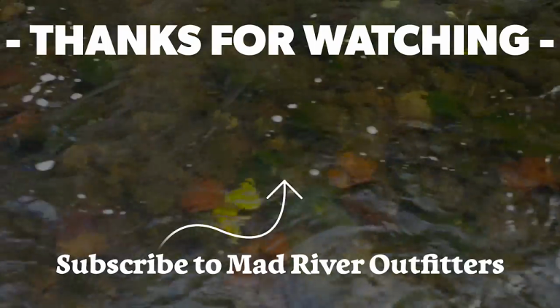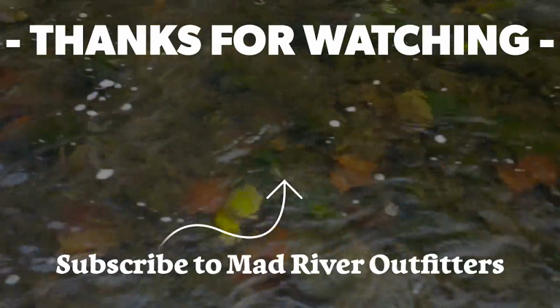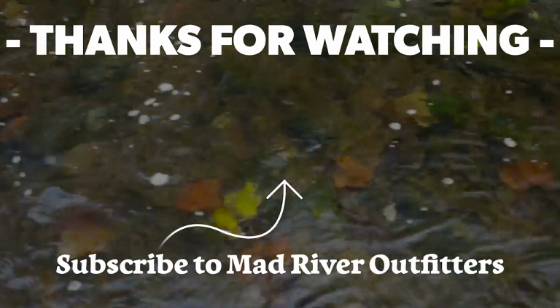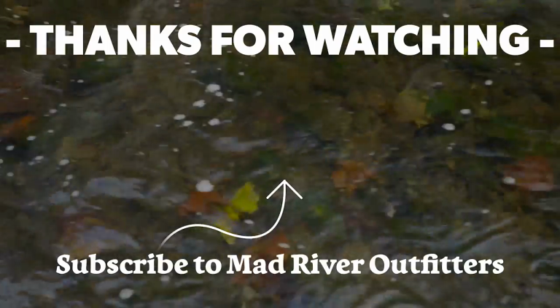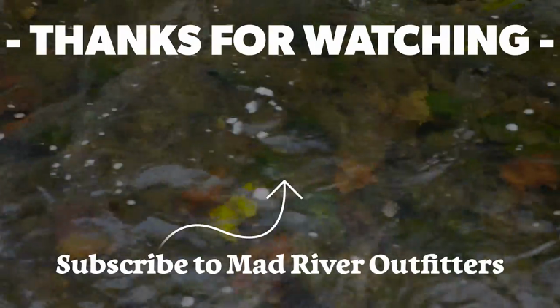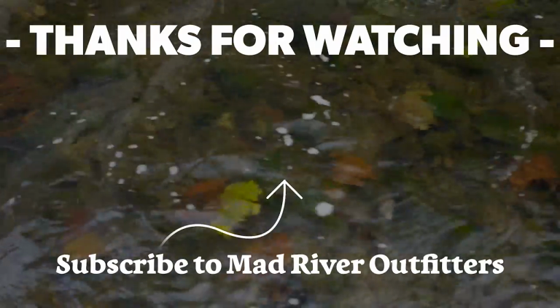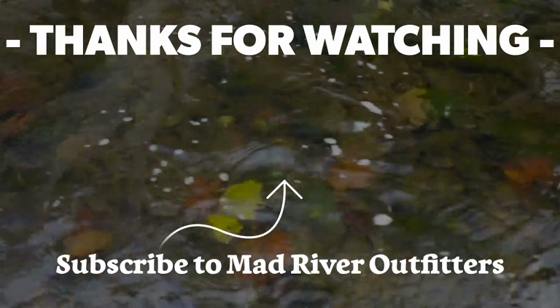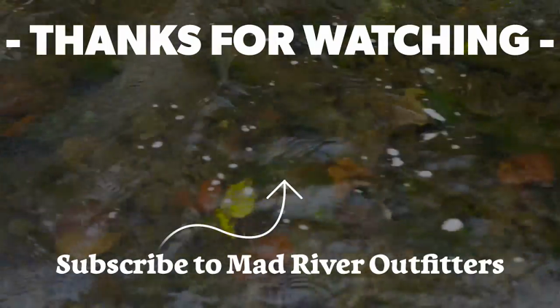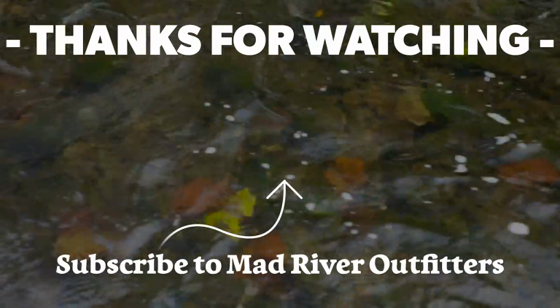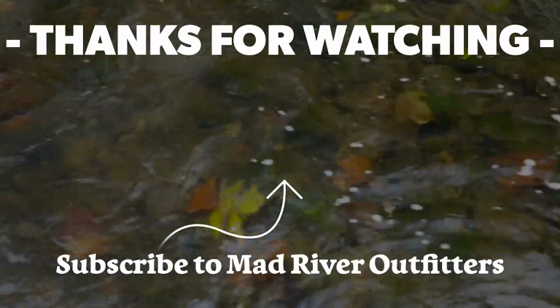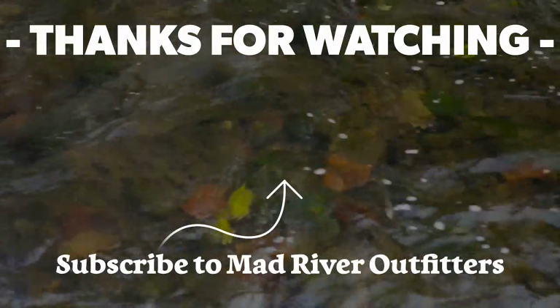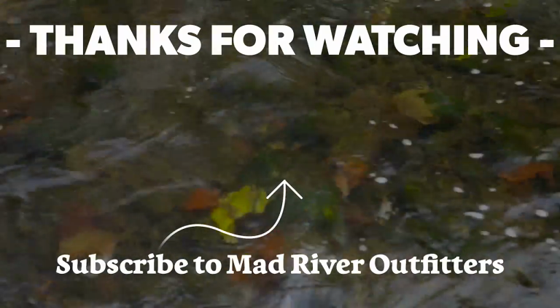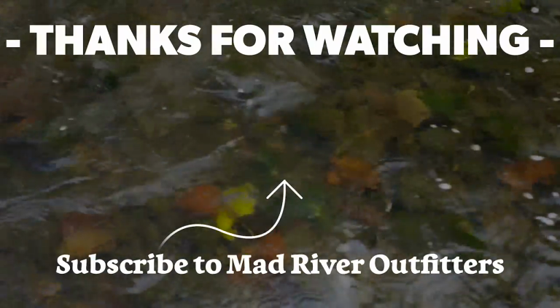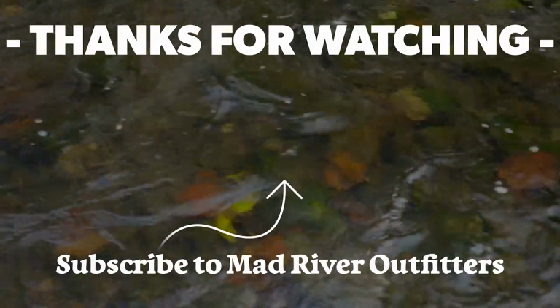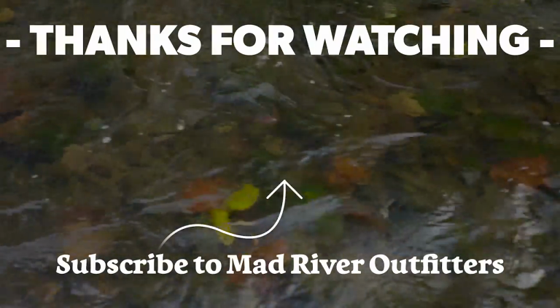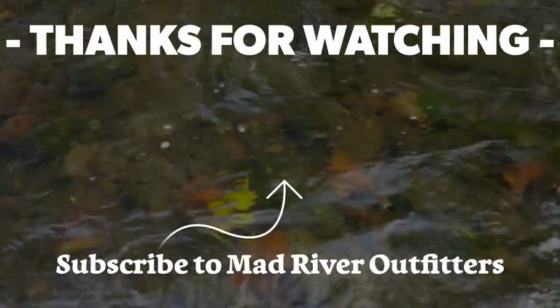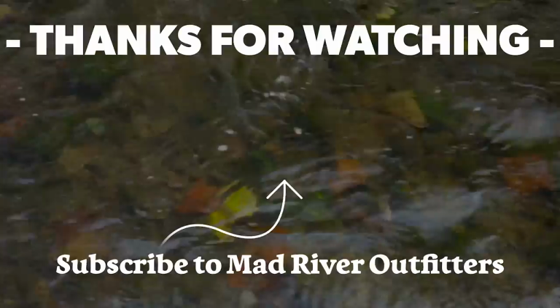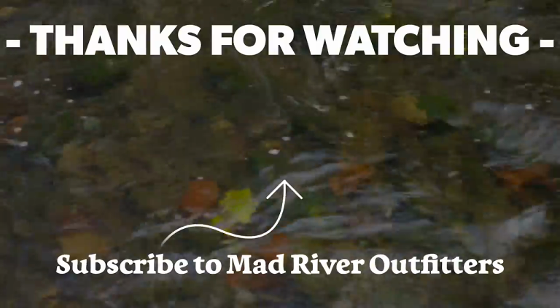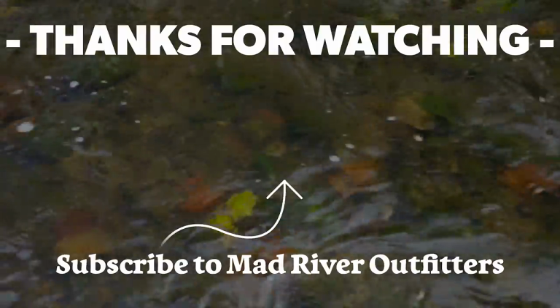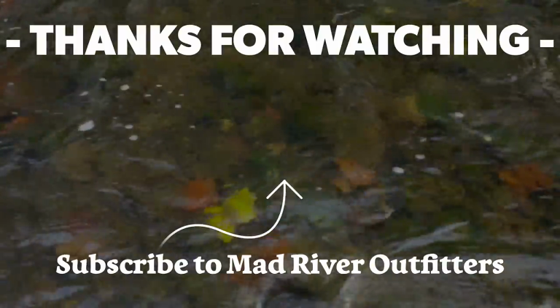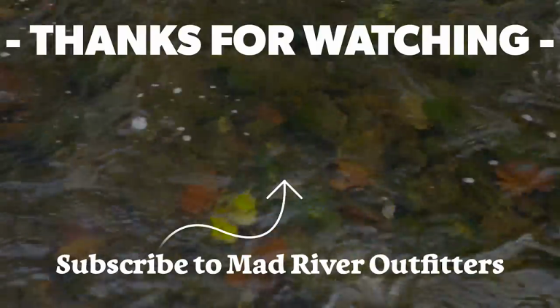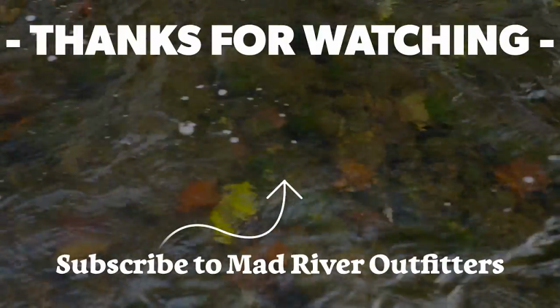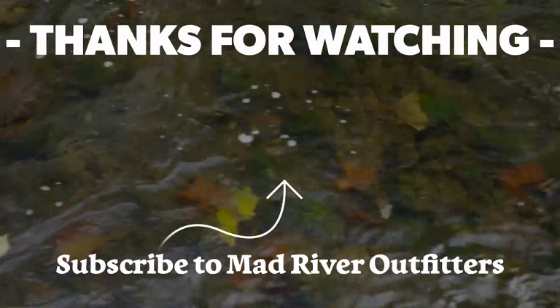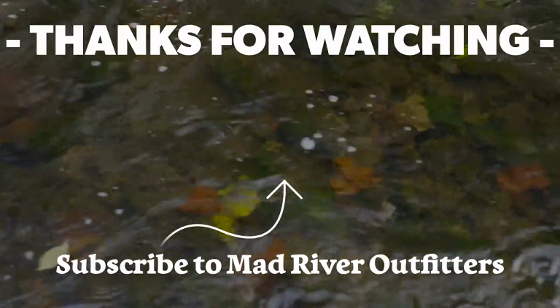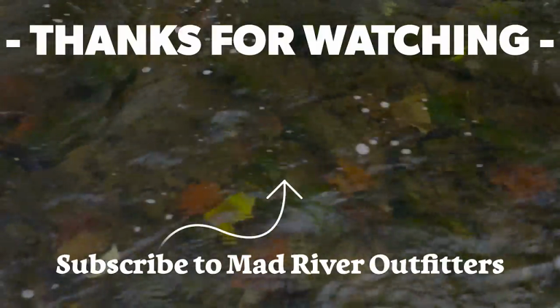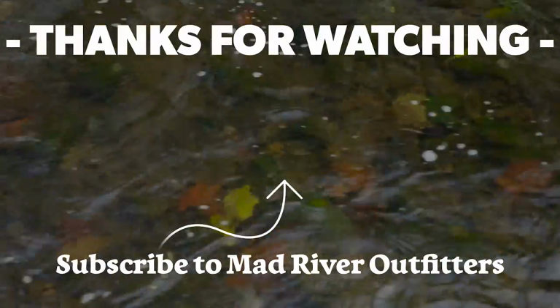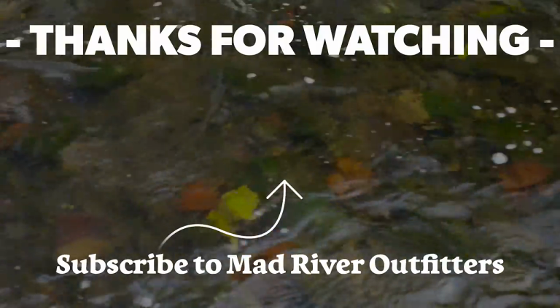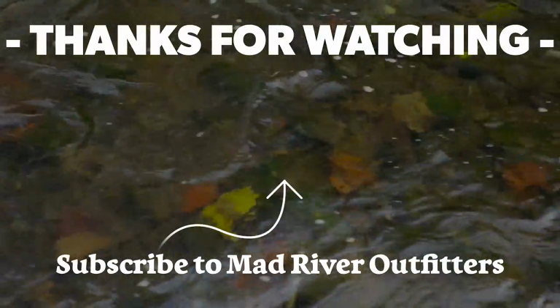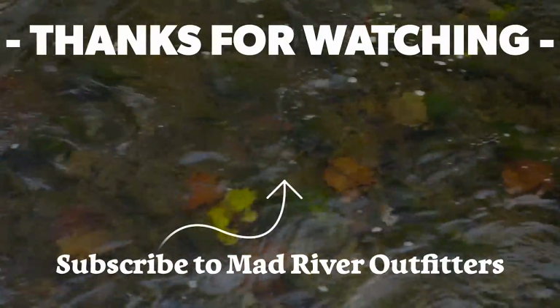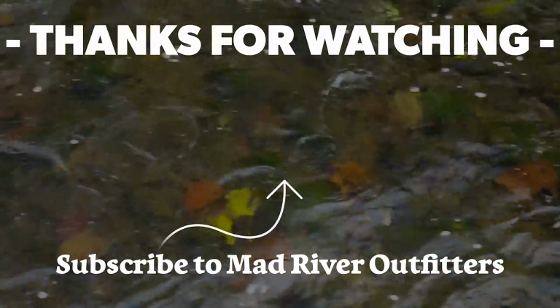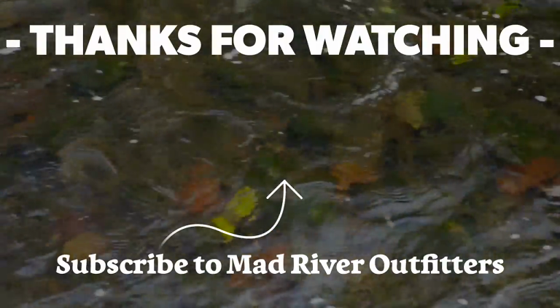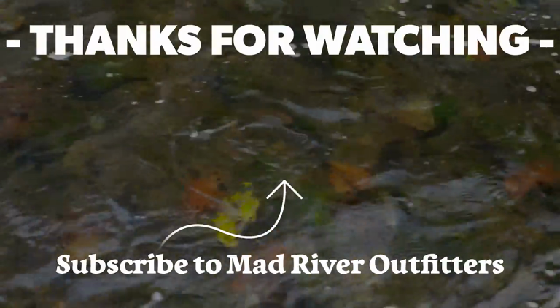If you like this video, hit subscribe — it helps out a lot. And check out these other videos; we think you might like them too.